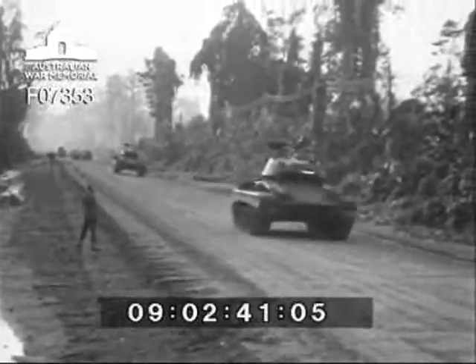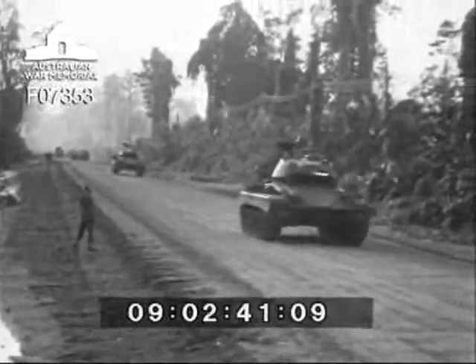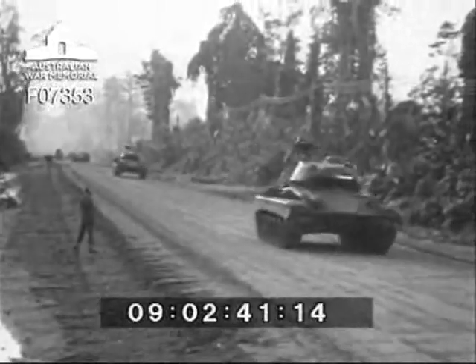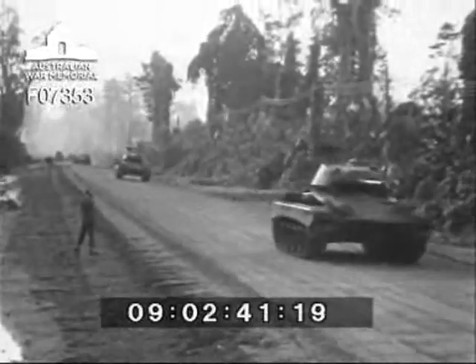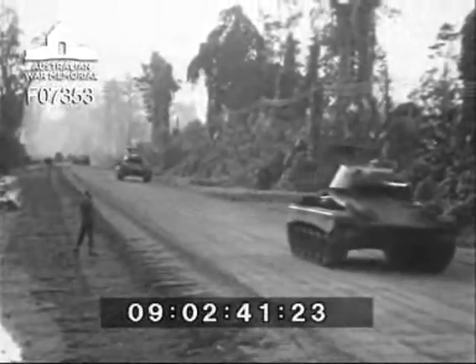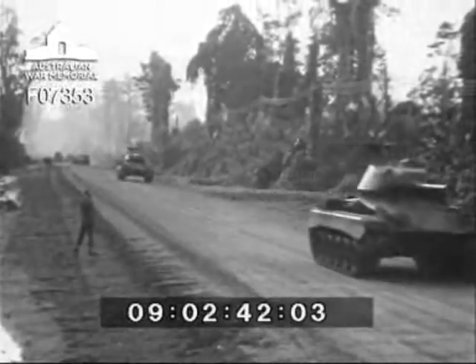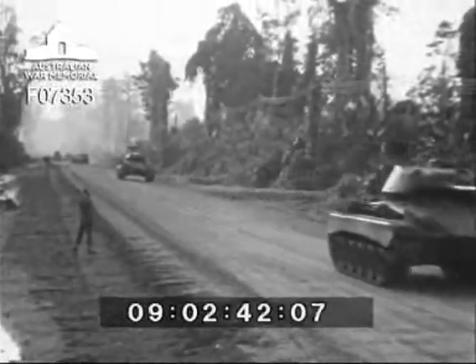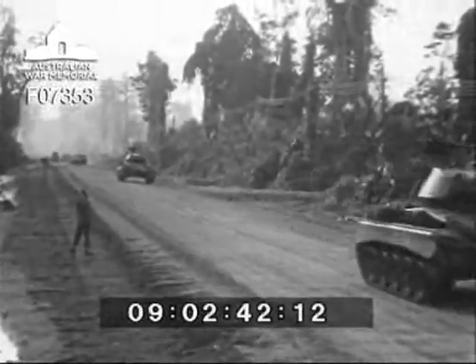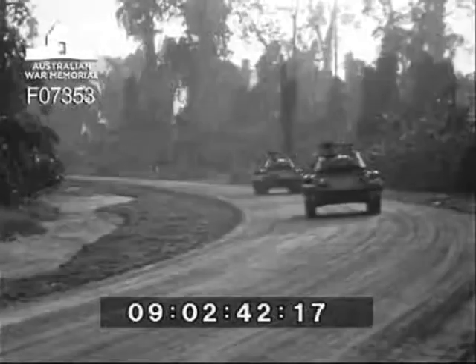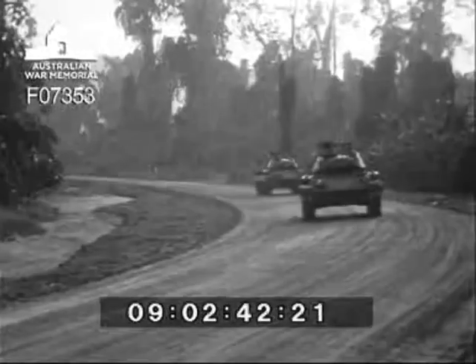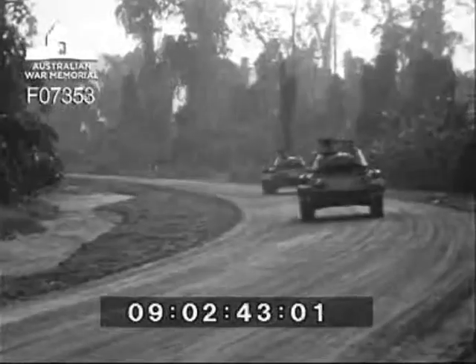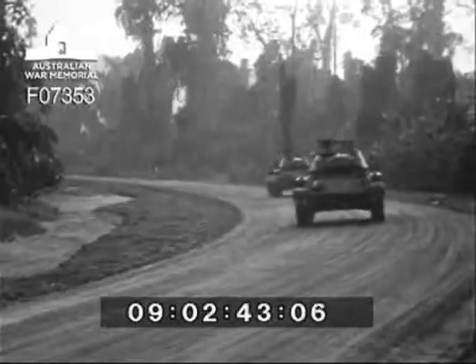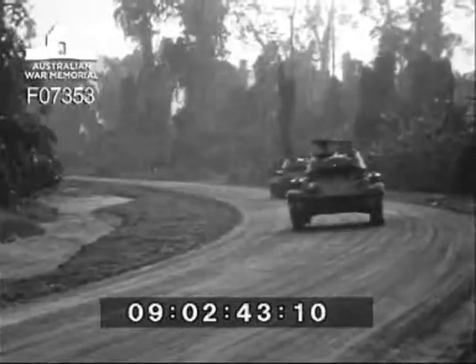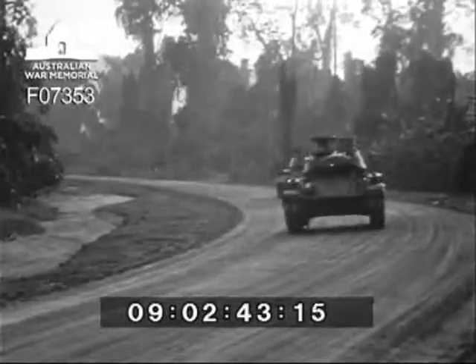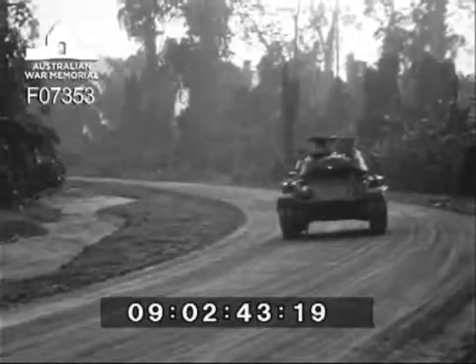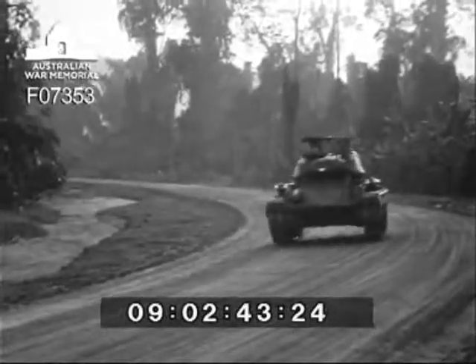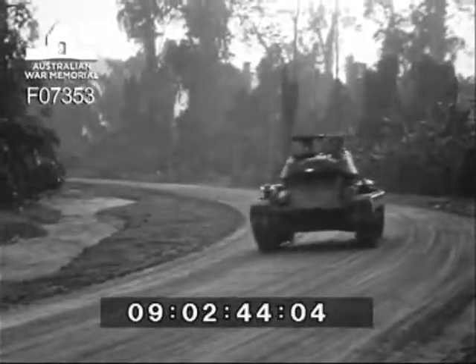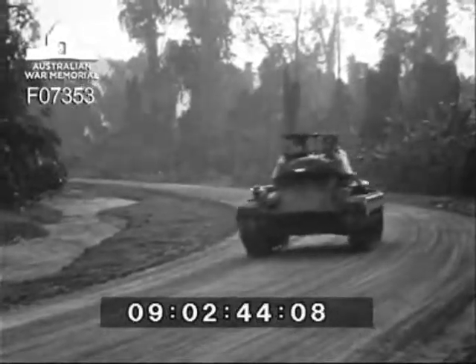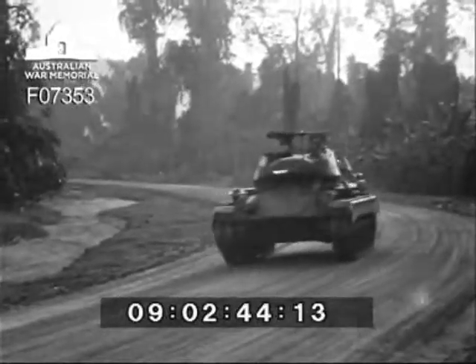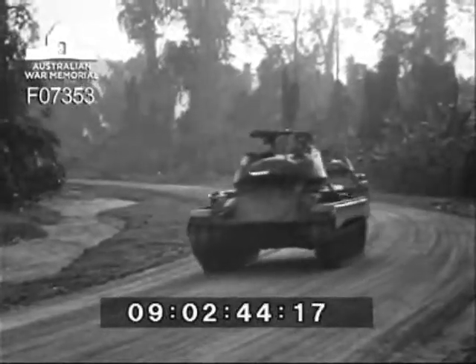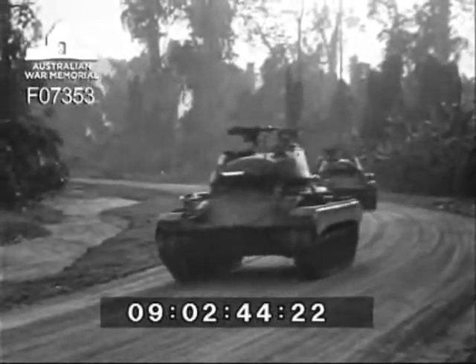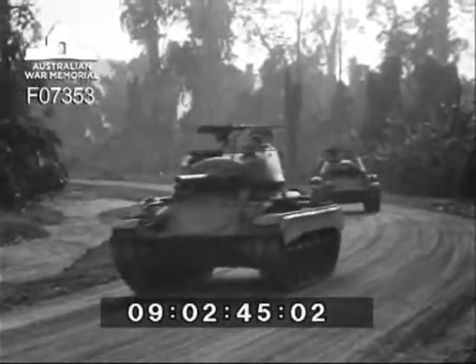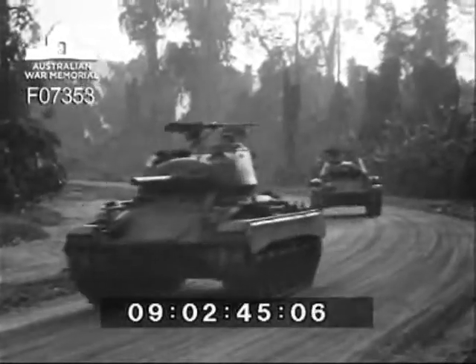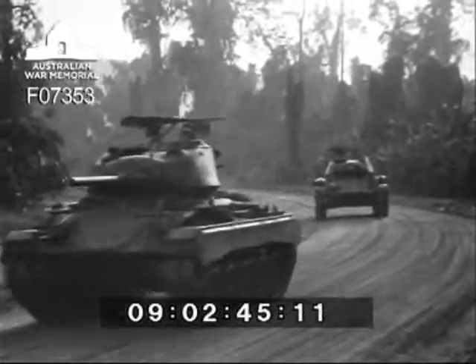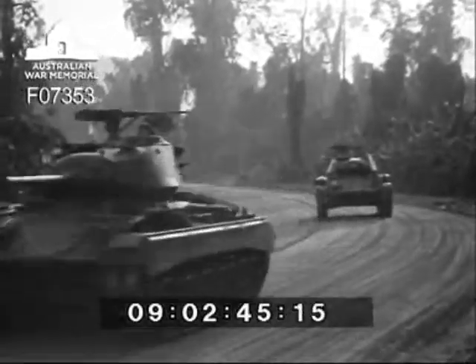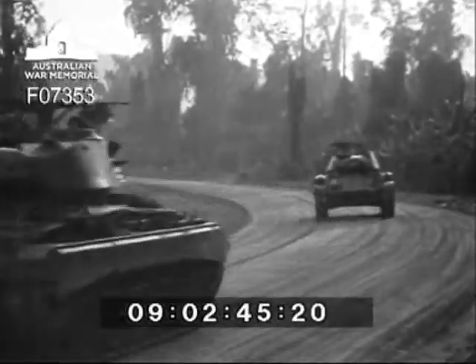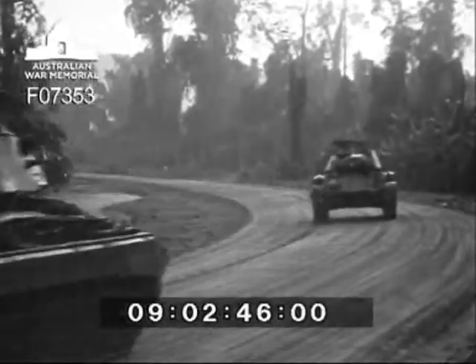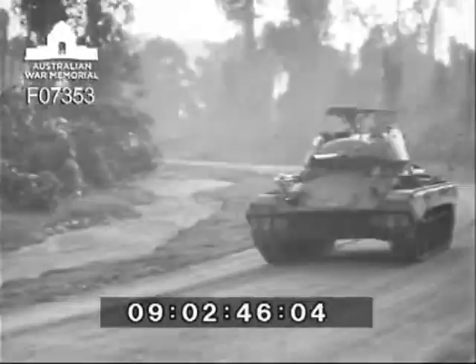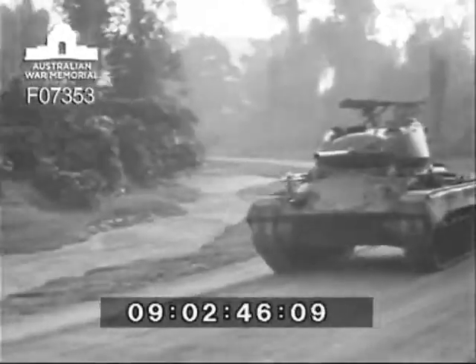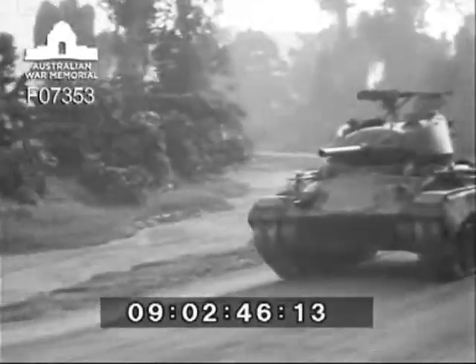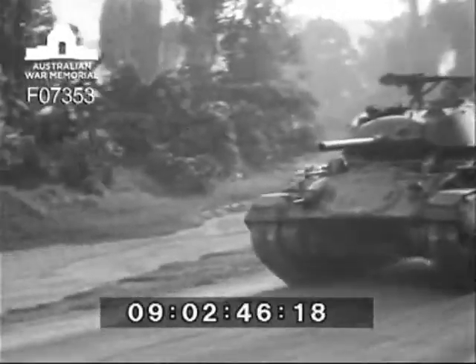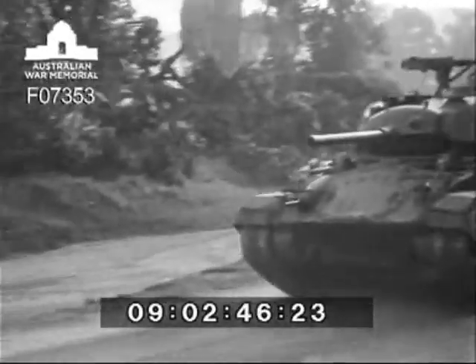Capable of 35 miles per hour, this new tank has a low silhouette, well-sloped armour and a roomy turret.